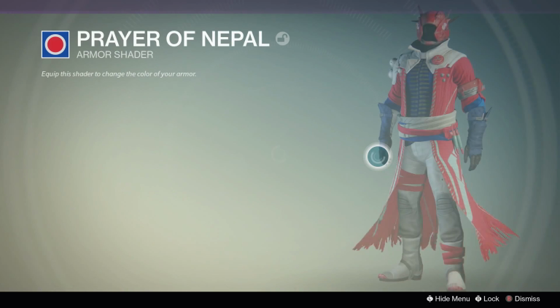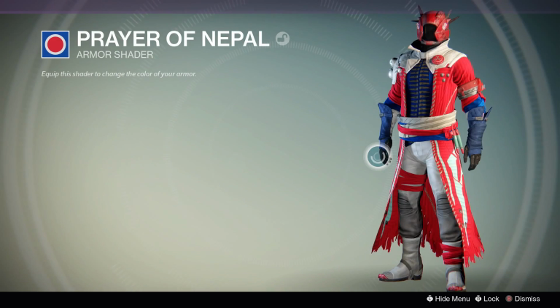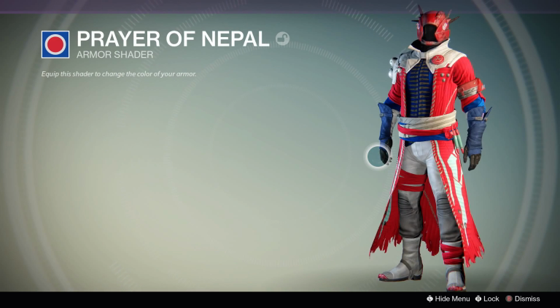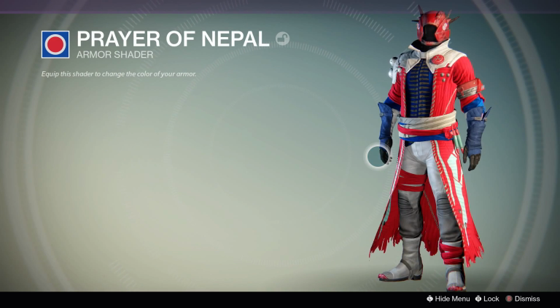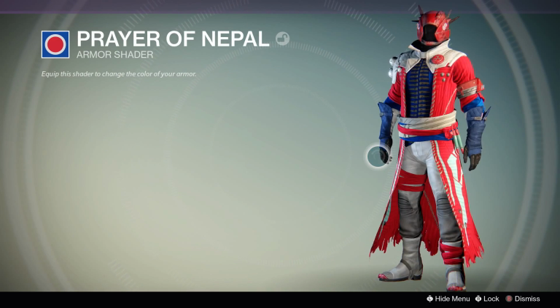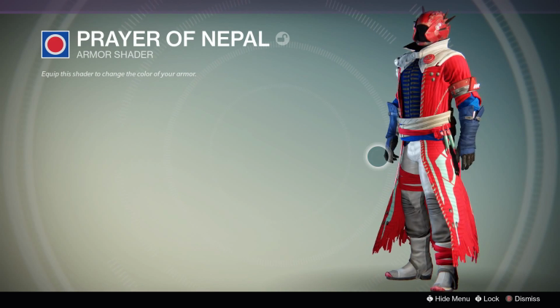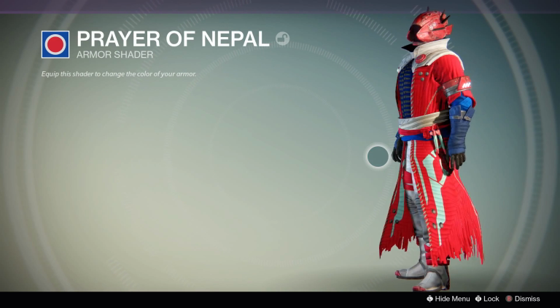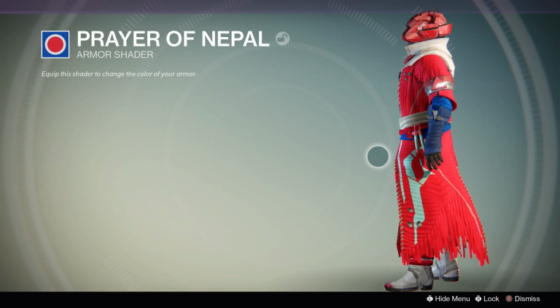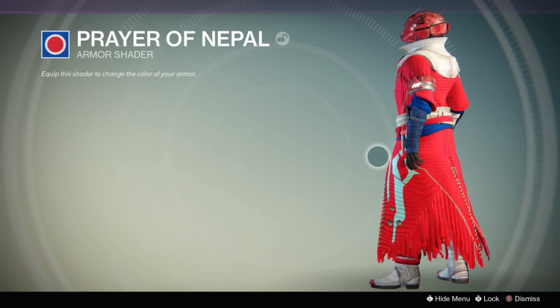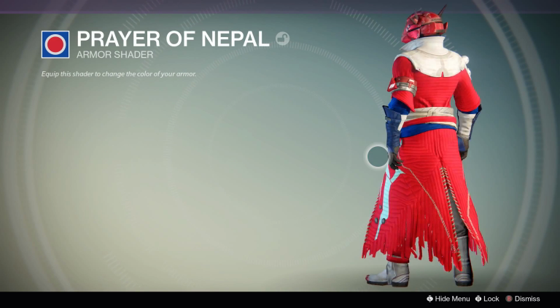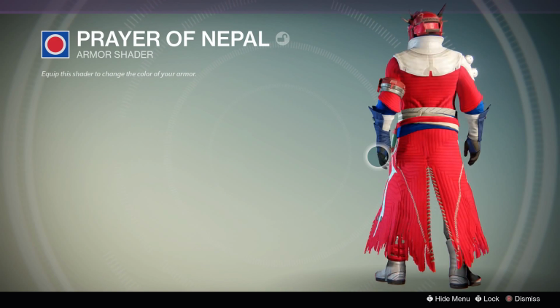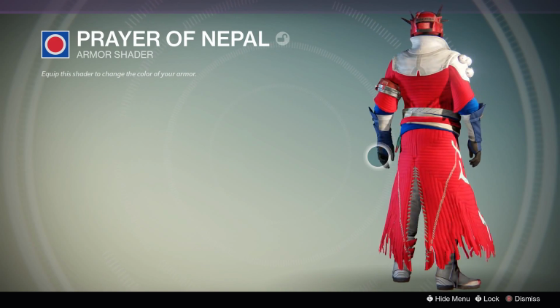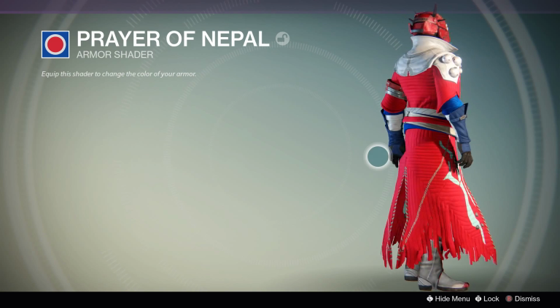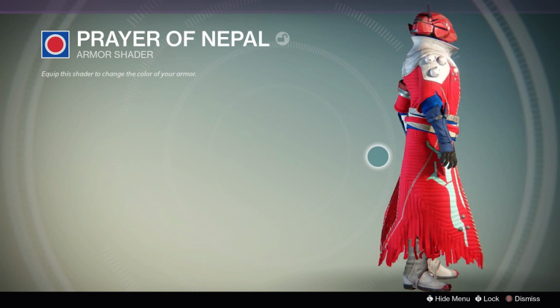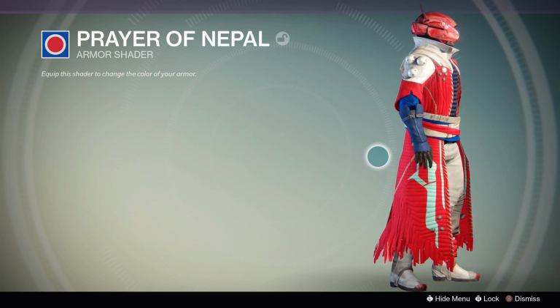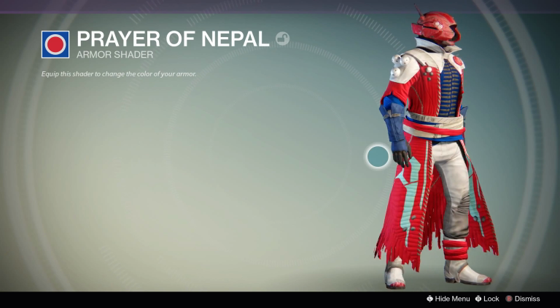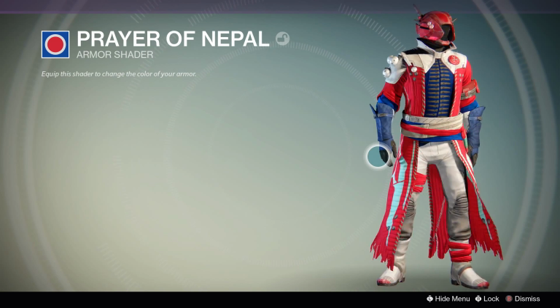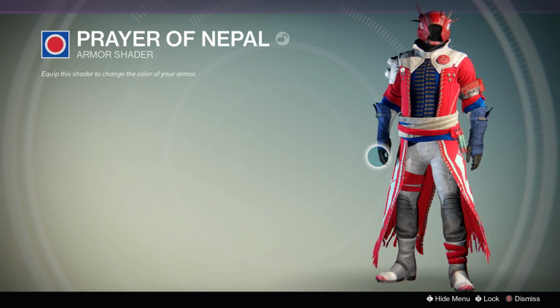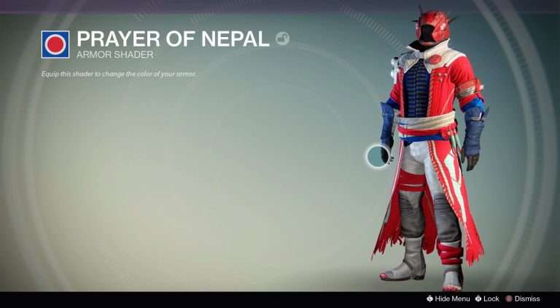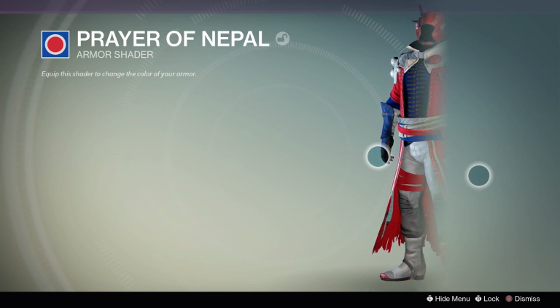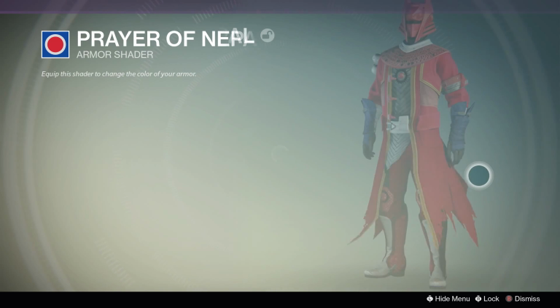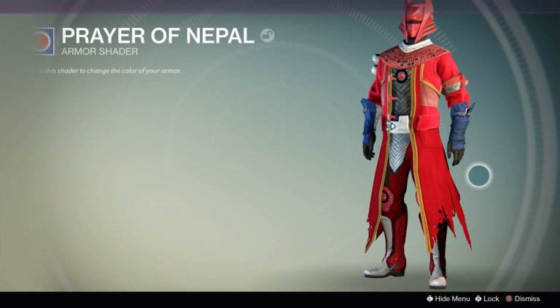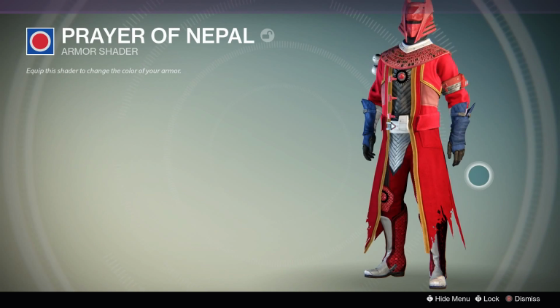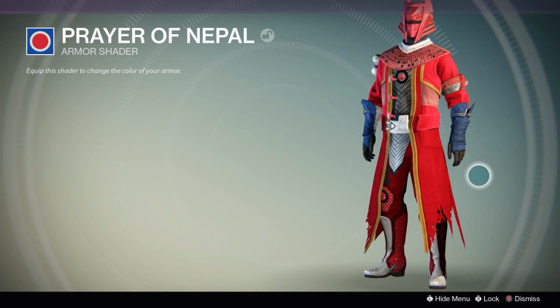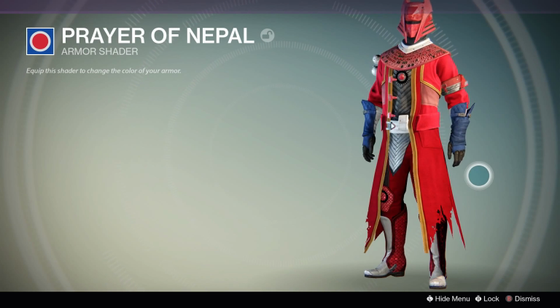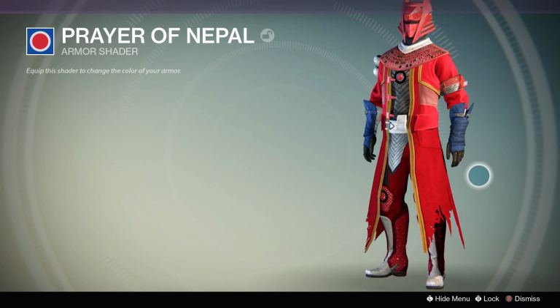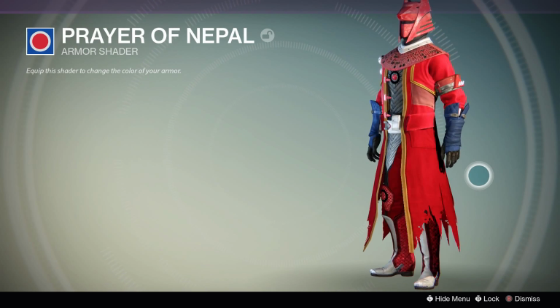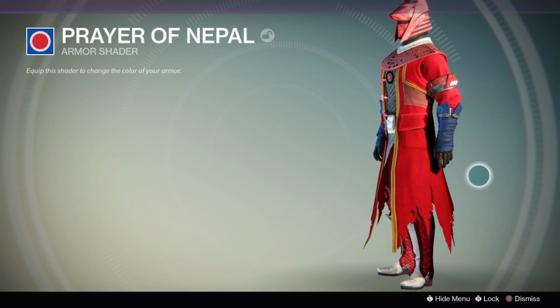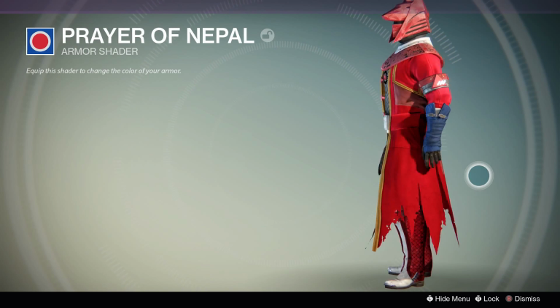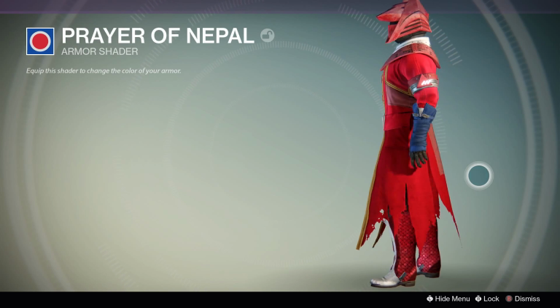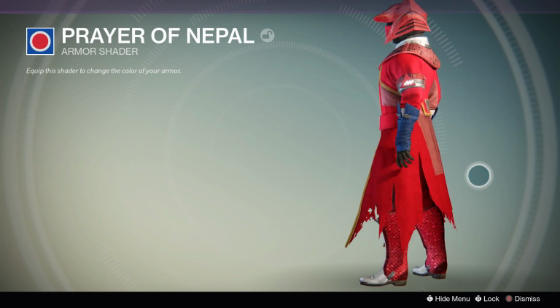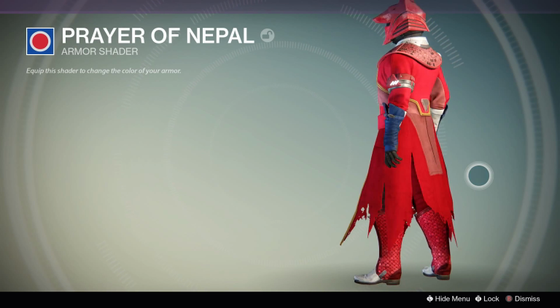For those of you who did not buy the t-shirt, I have for you the emblem and shader and what they look like on the Warlock and Titan. I'm sorry but I do not have a hunter.